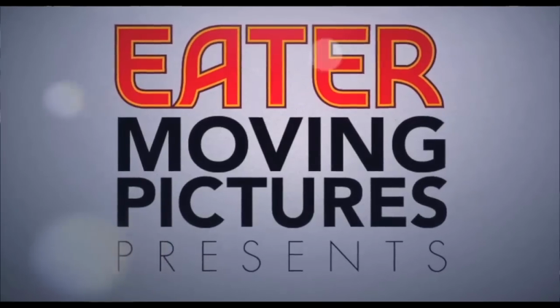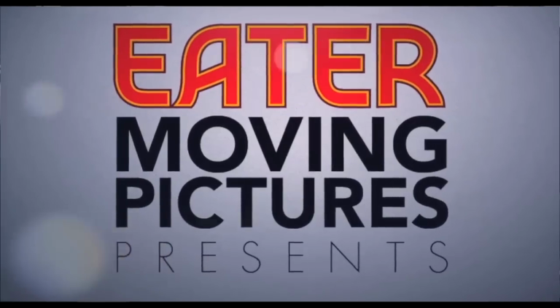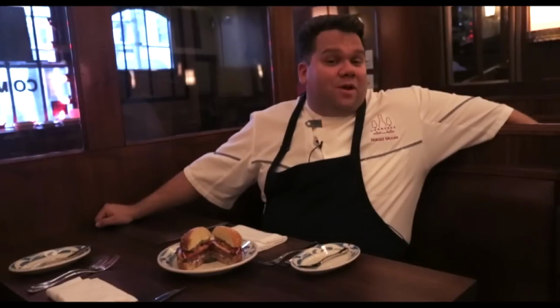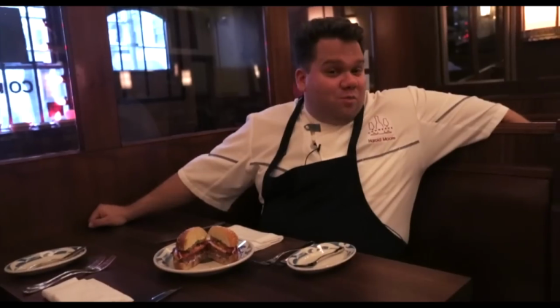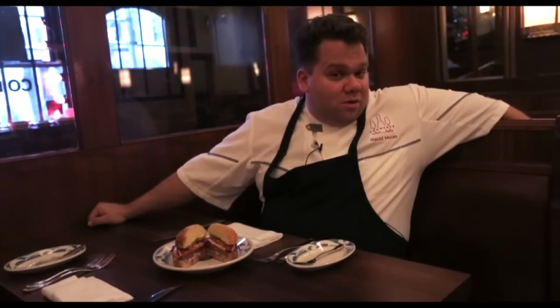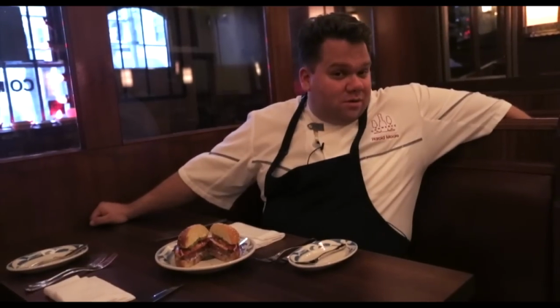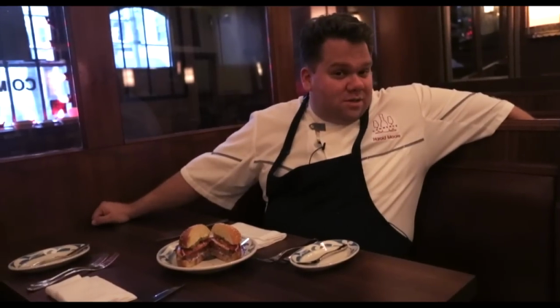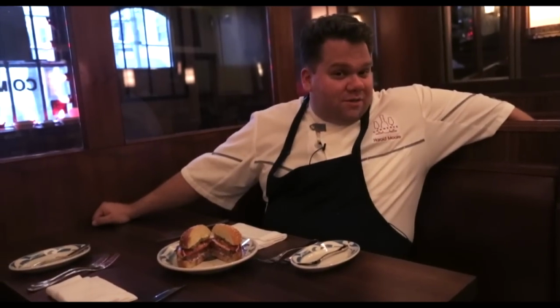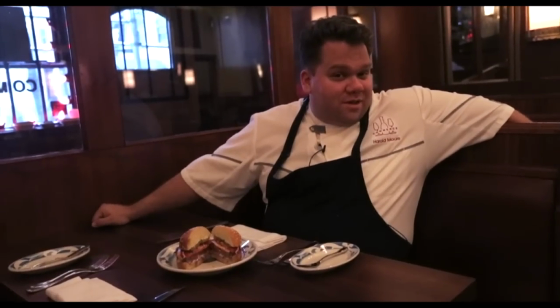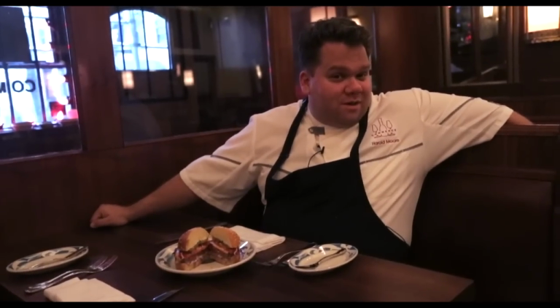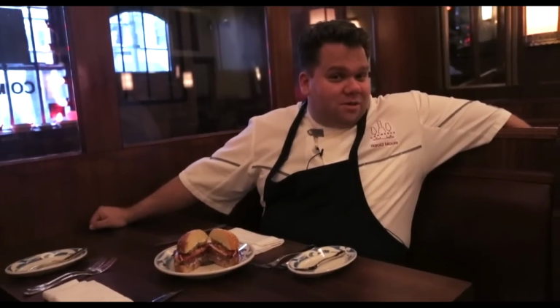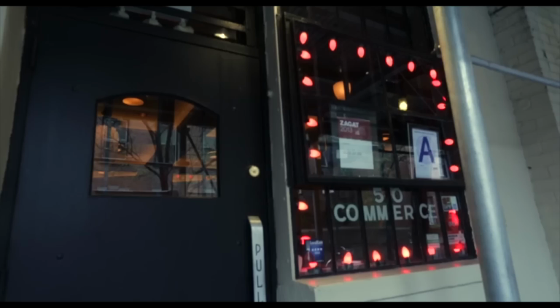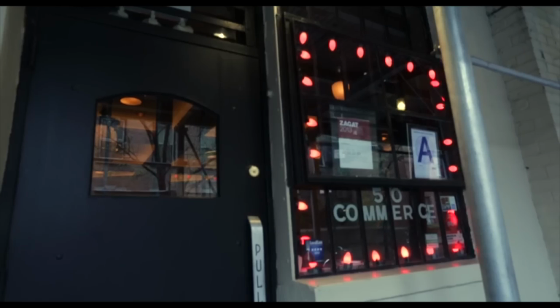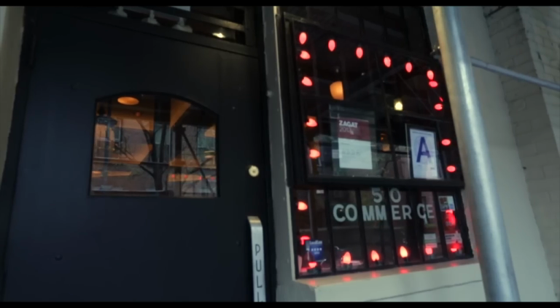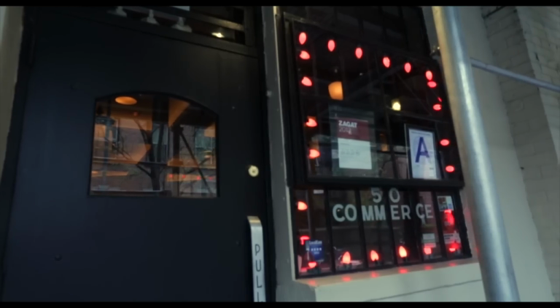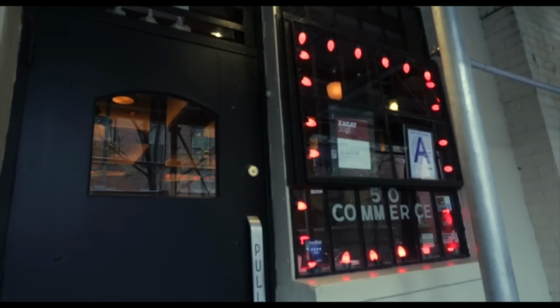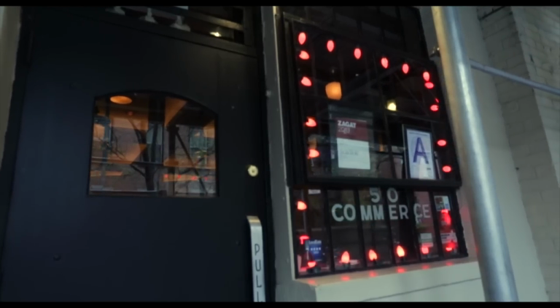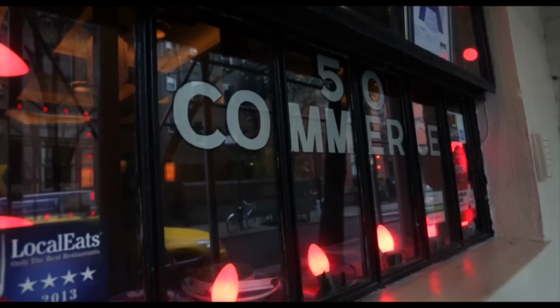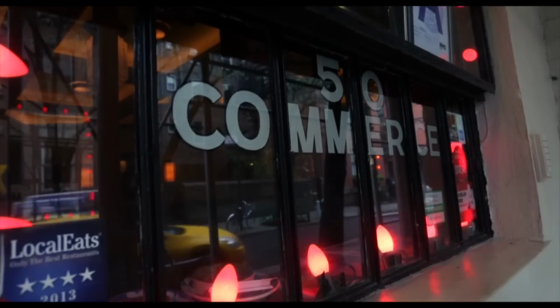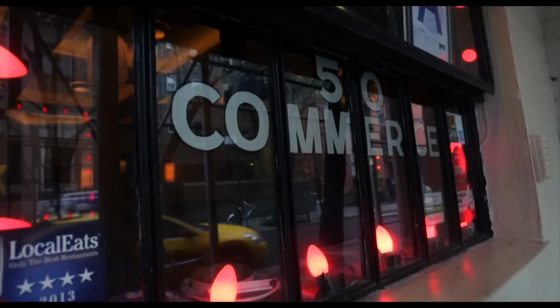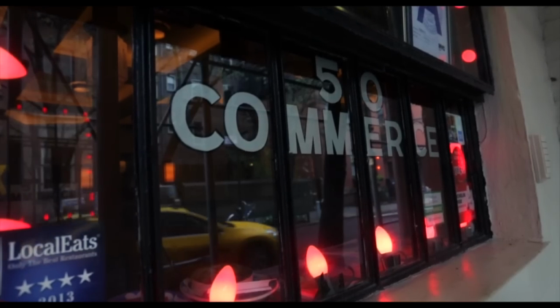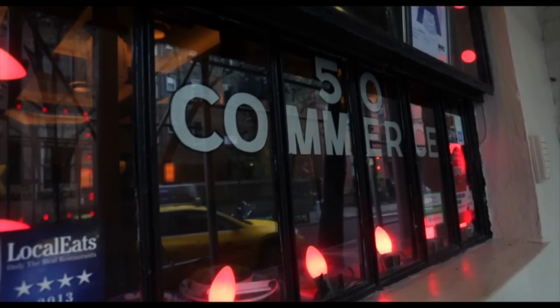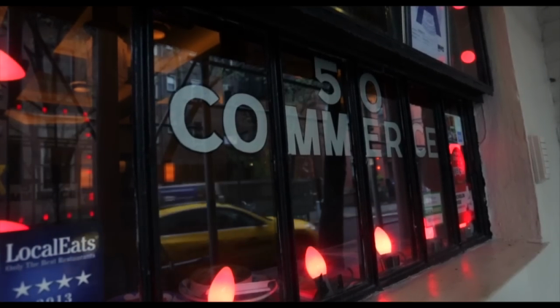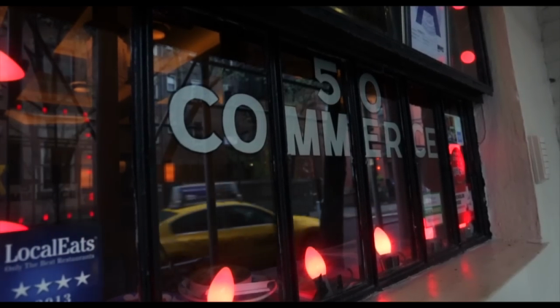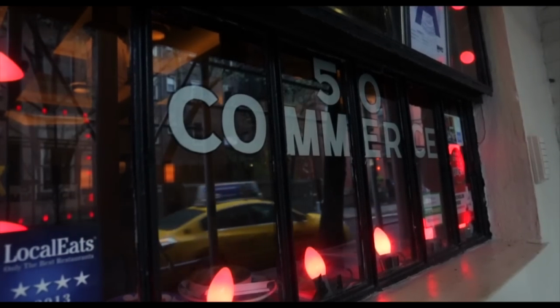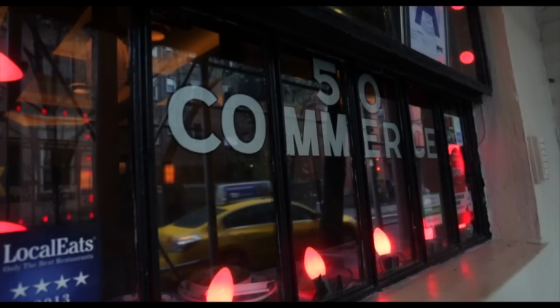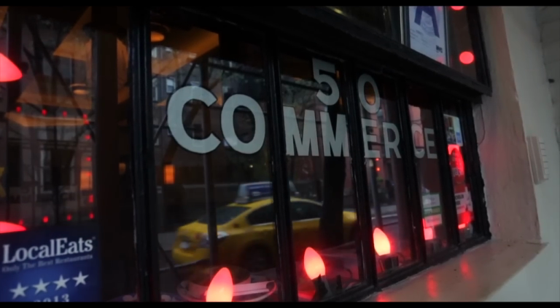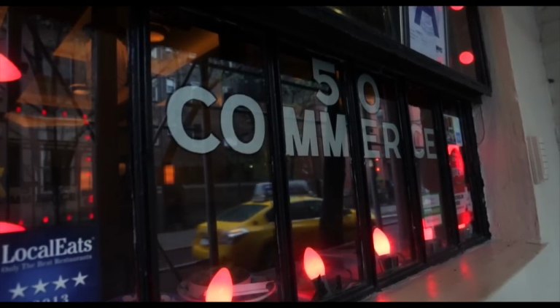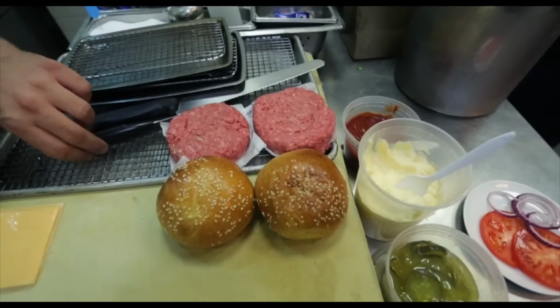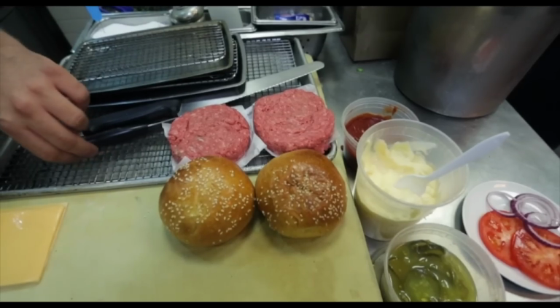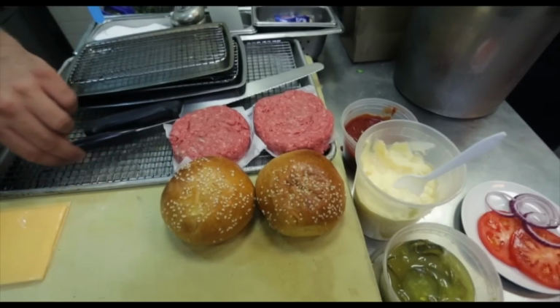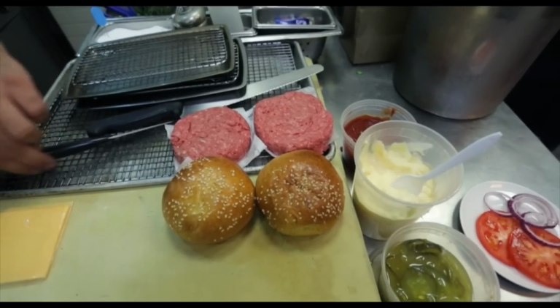I'm Harold Moore, the chef at Commerce. Welcome. It's a very straightforward American cheeseburger.